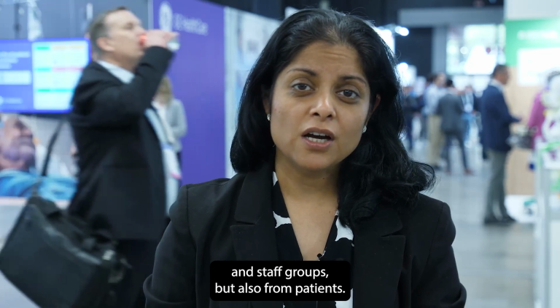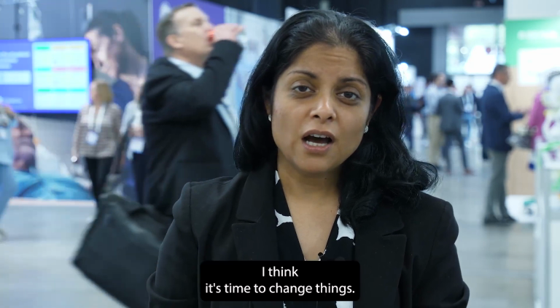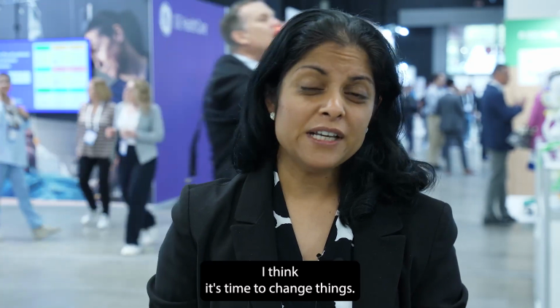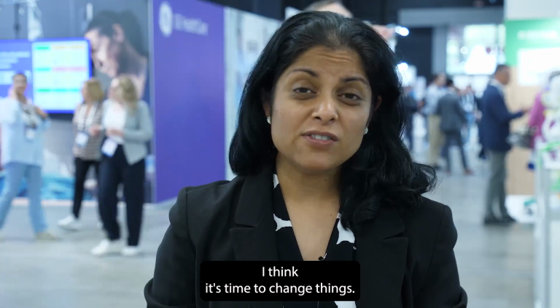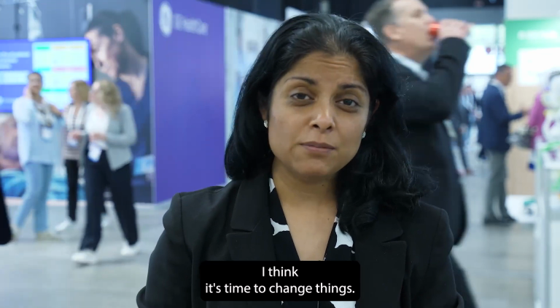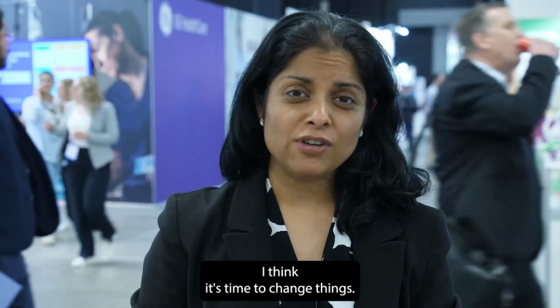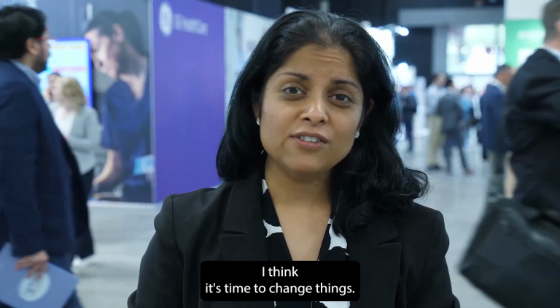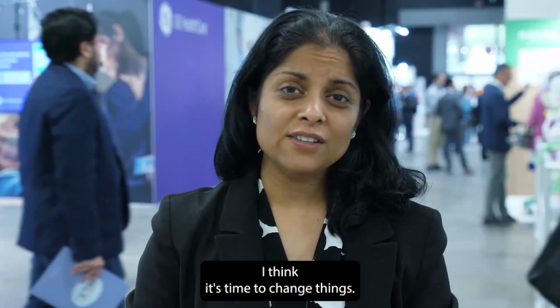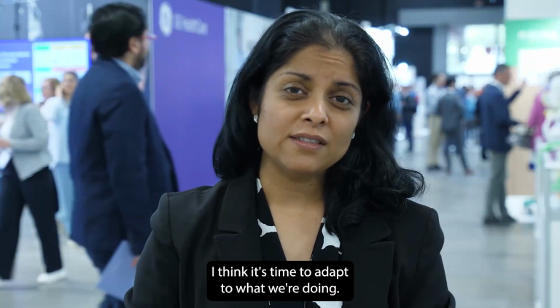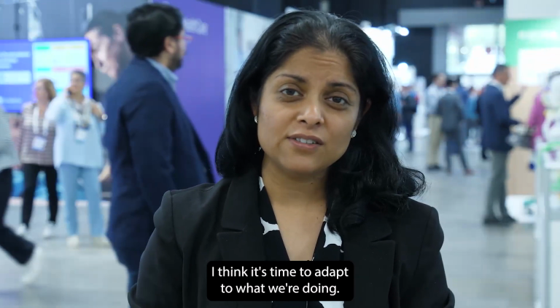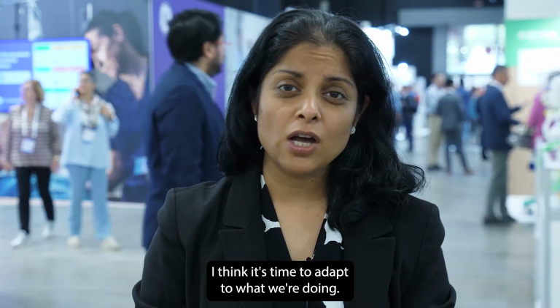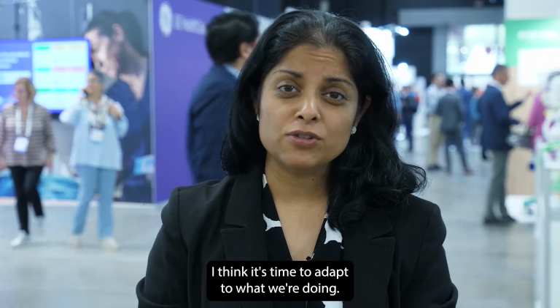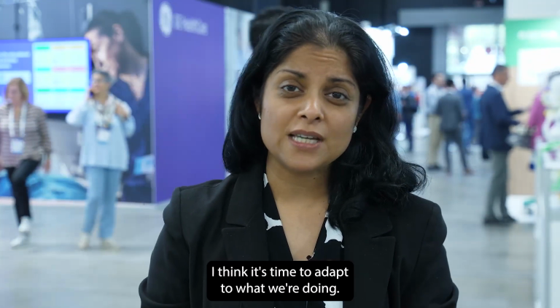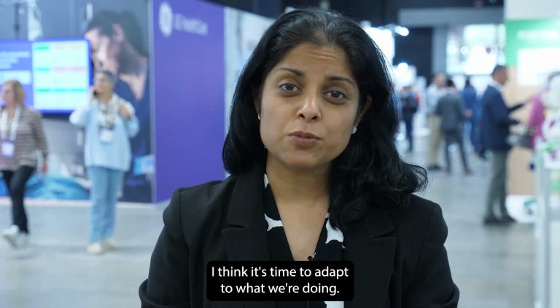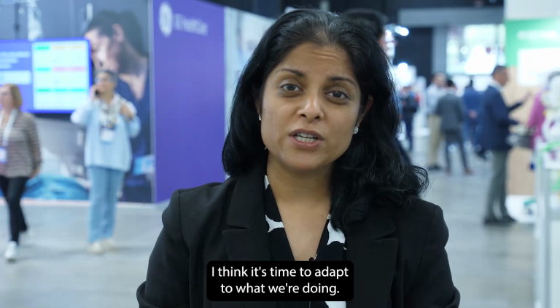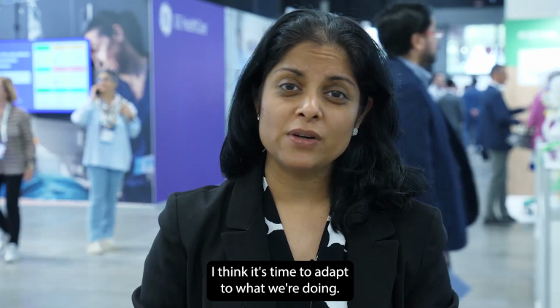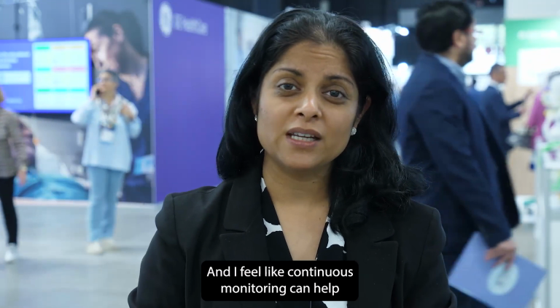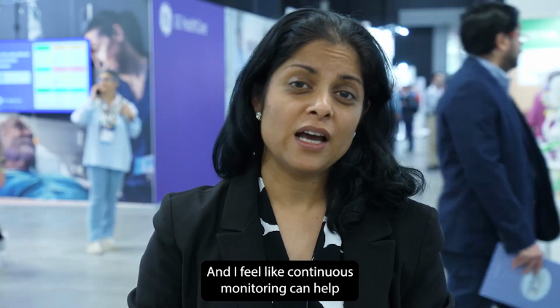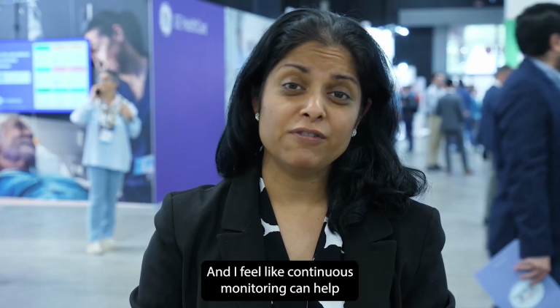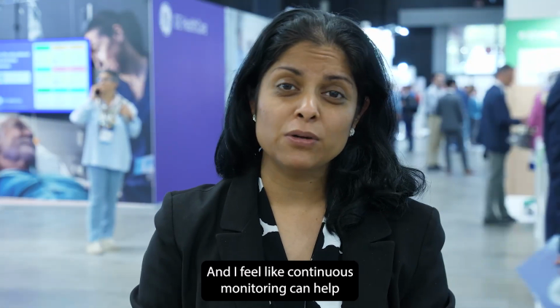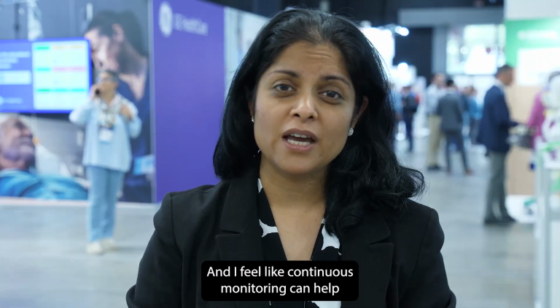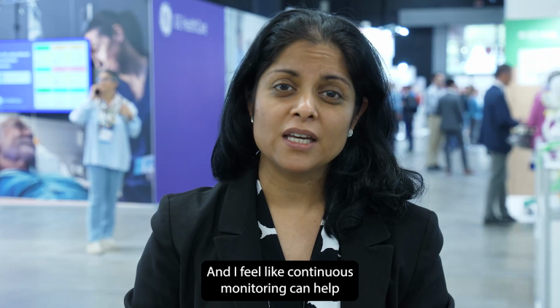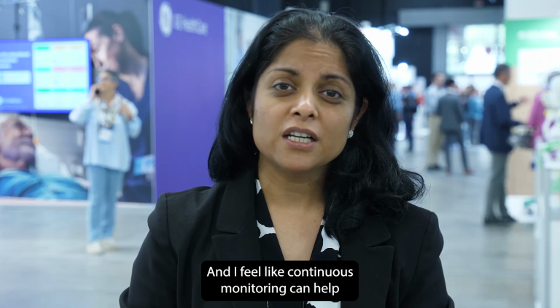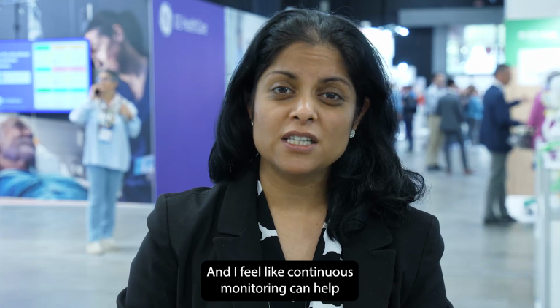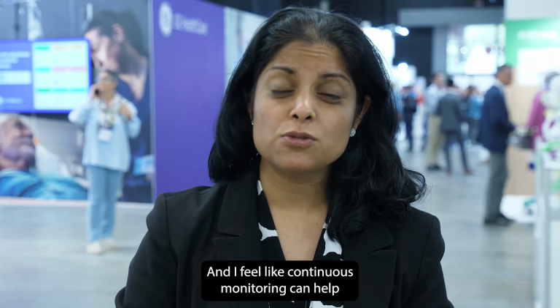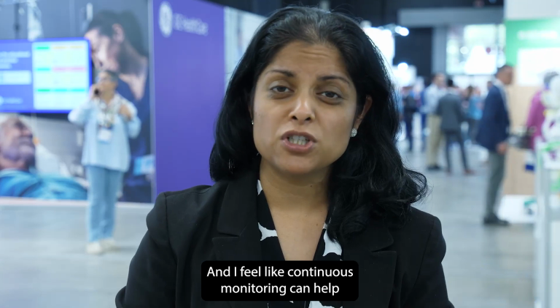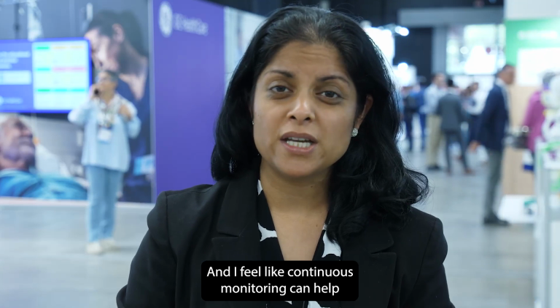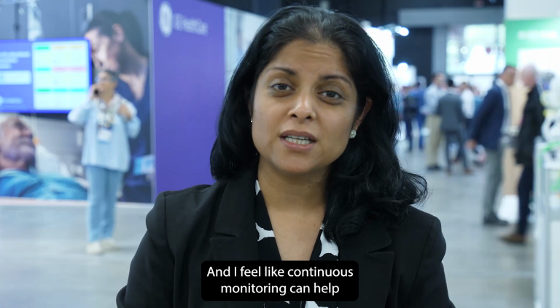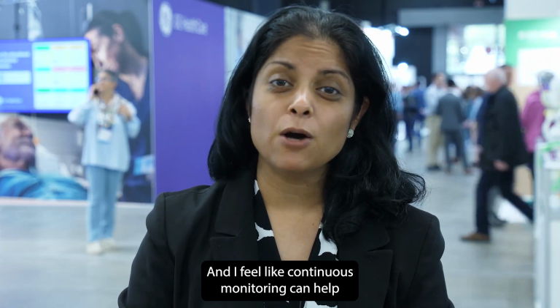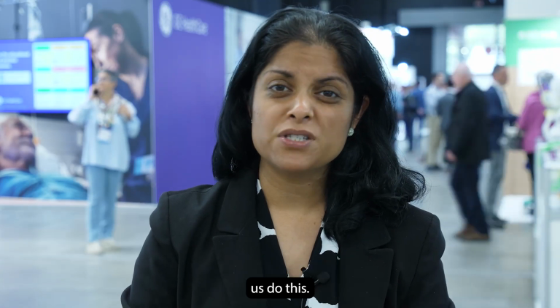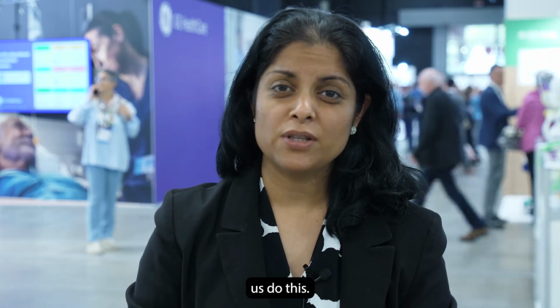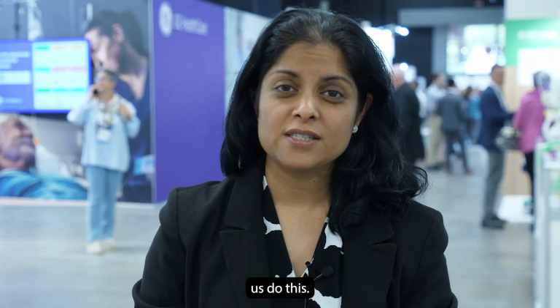I think it's time to change things. I think it's time to adapt what we're doing, and I feel like continuous monitoring can help us do this.